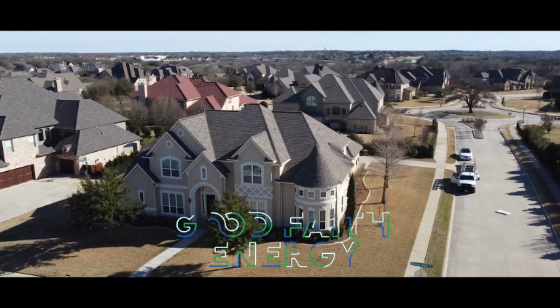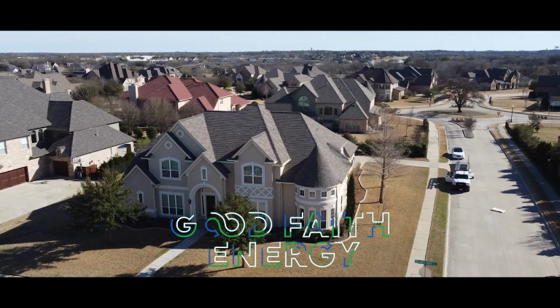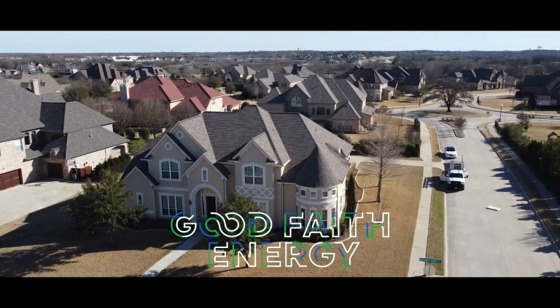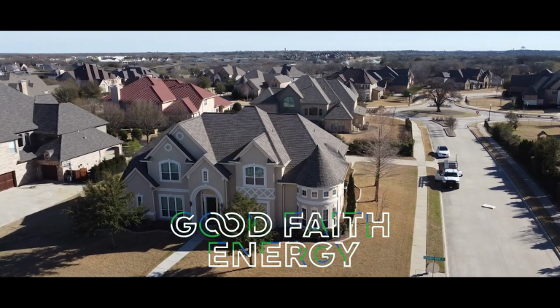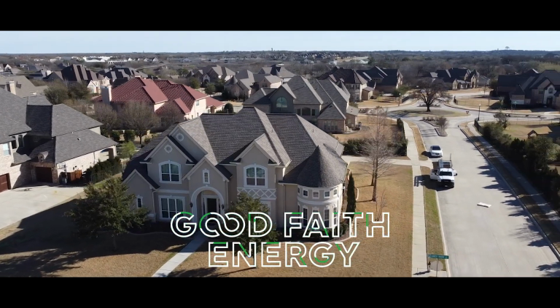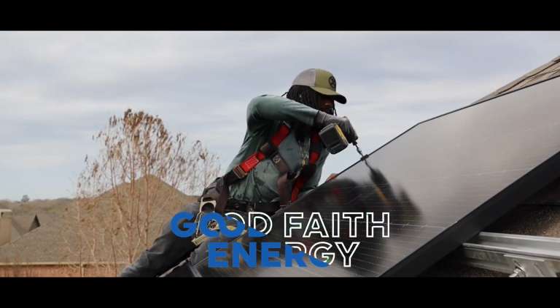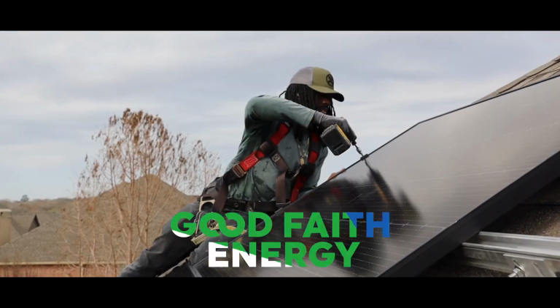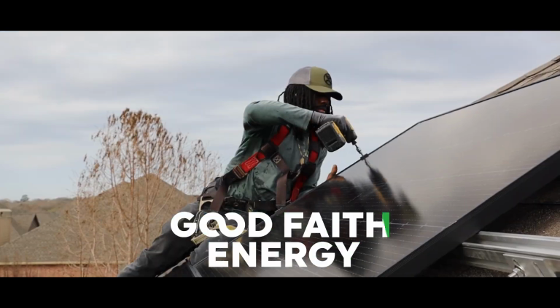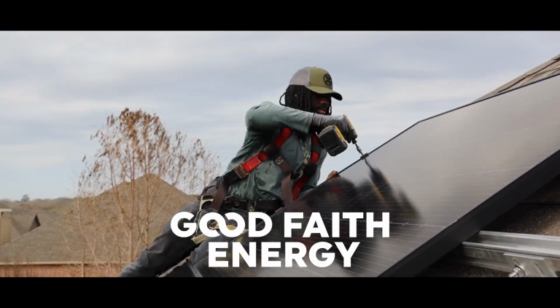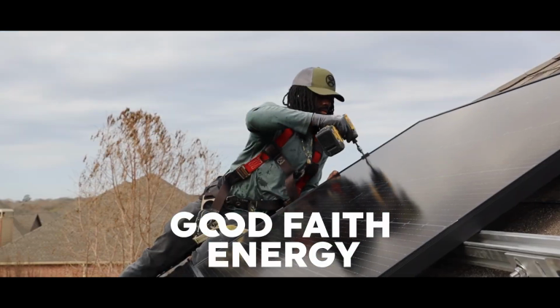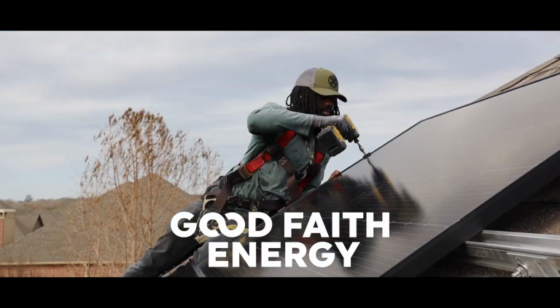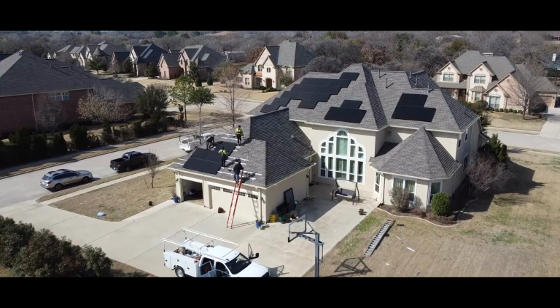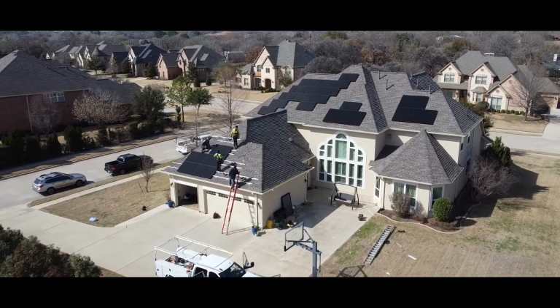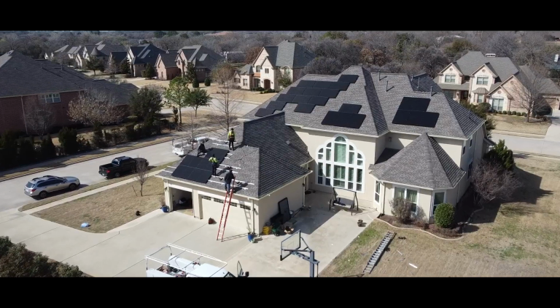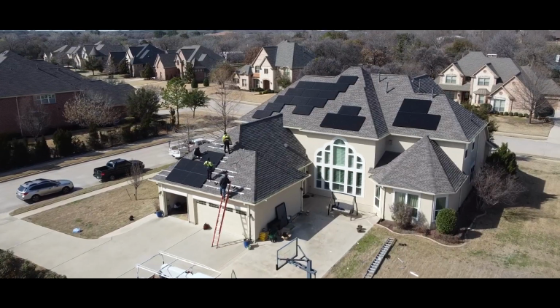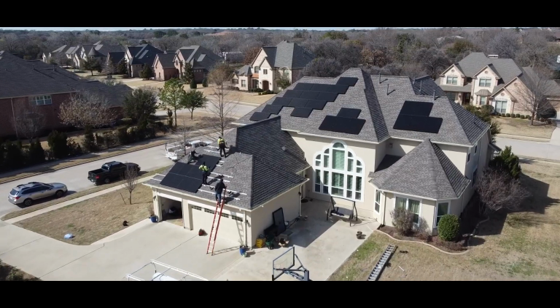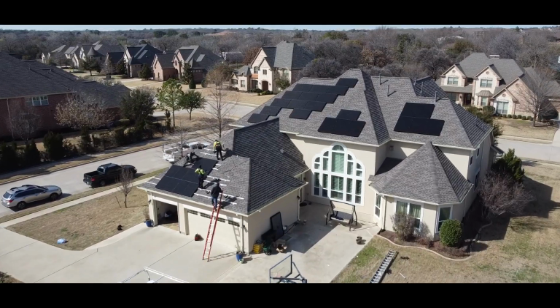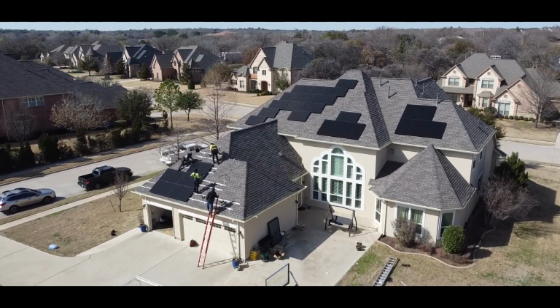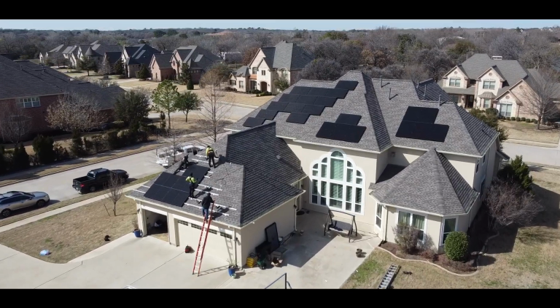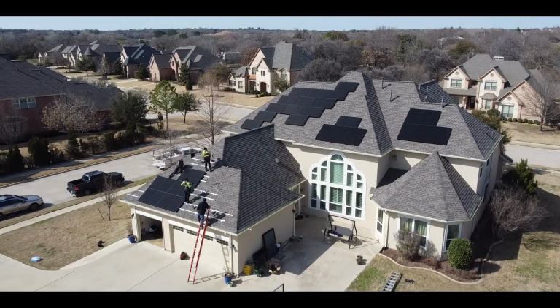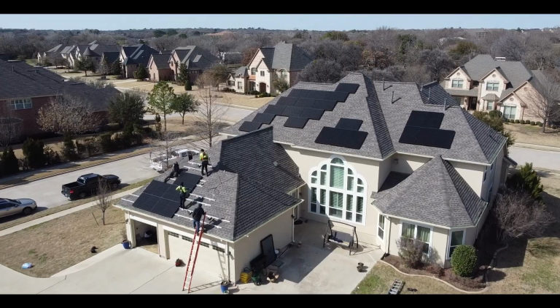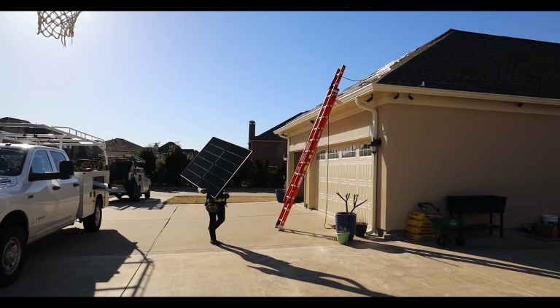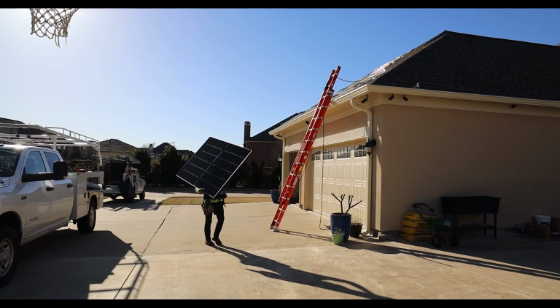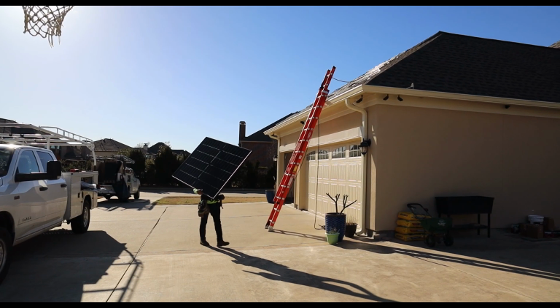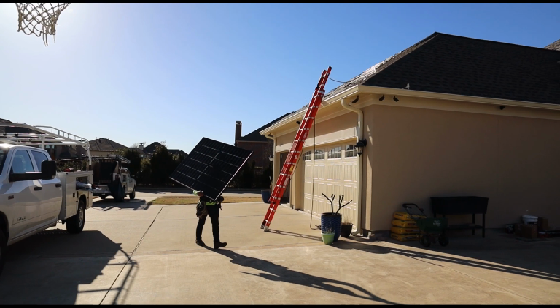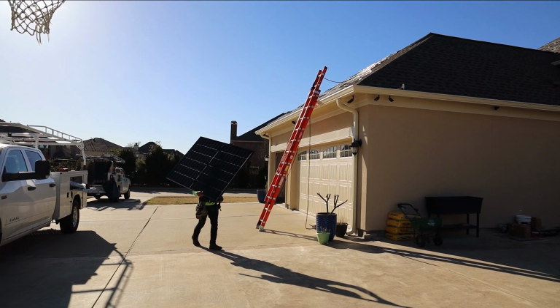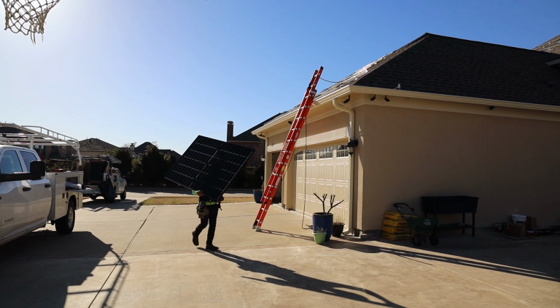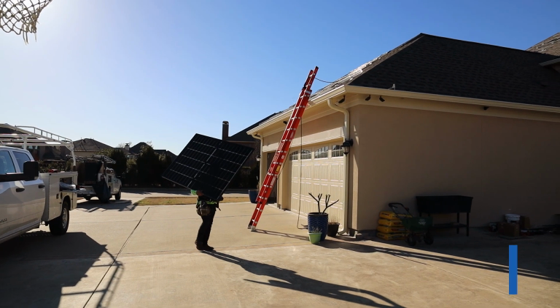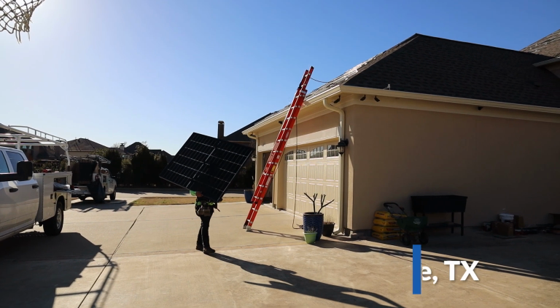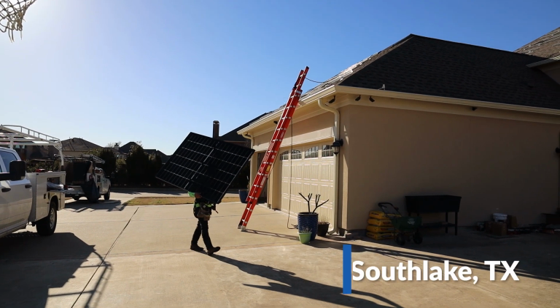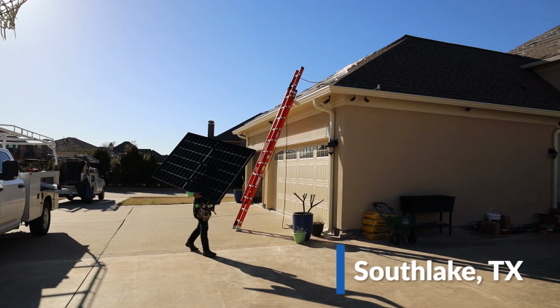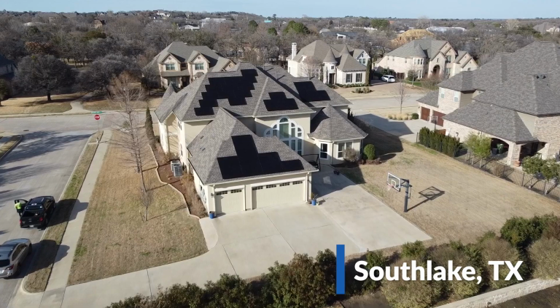Welcome back to another Good Faith Energy production. Today, we're going to be talking about this high-quality solar installation located in South Lake, Texas.